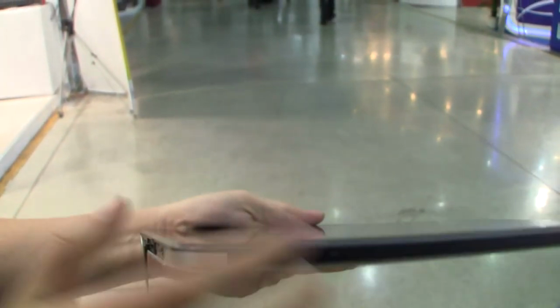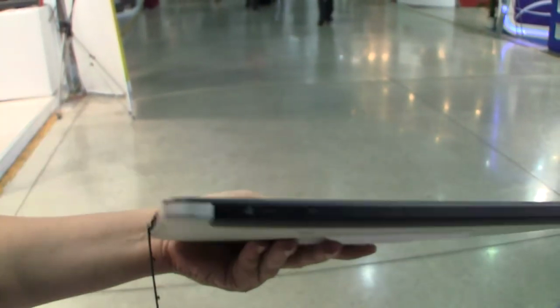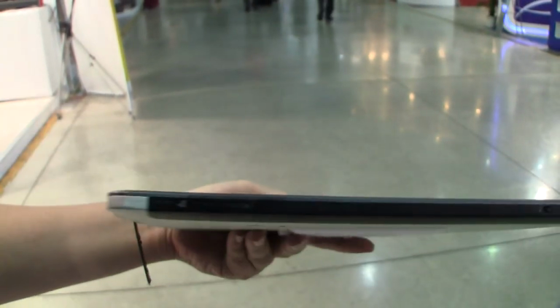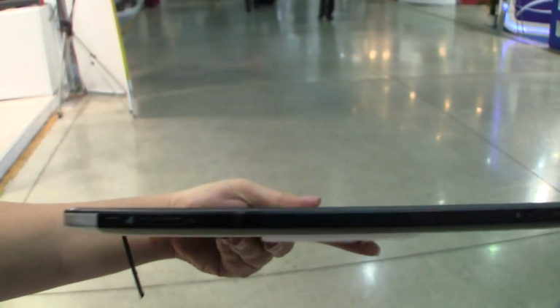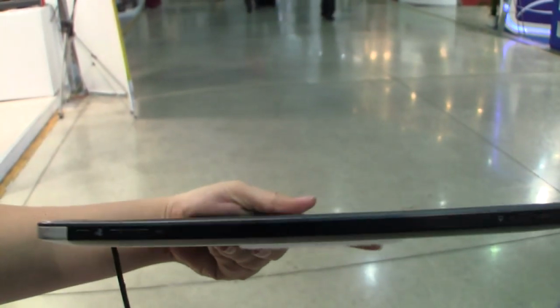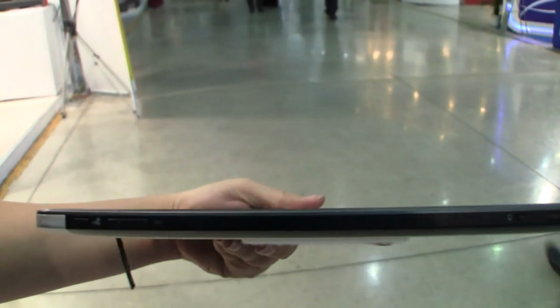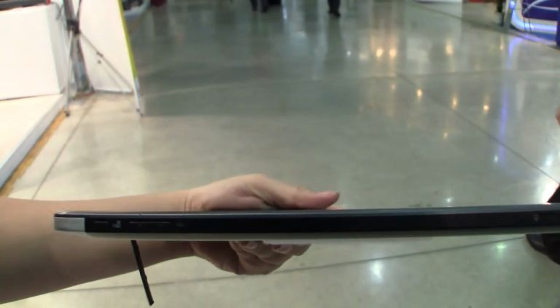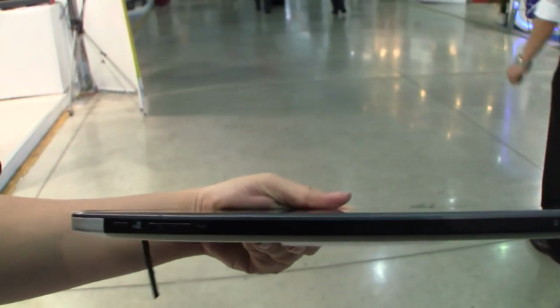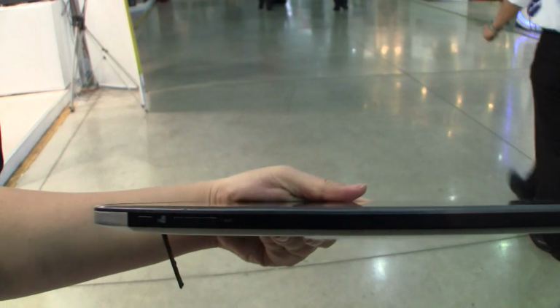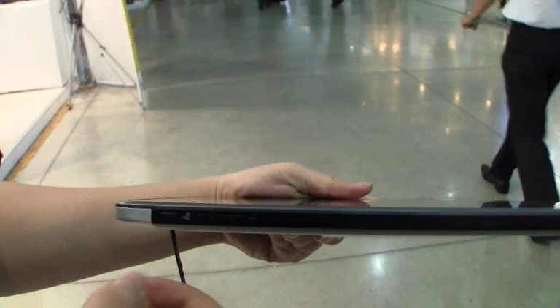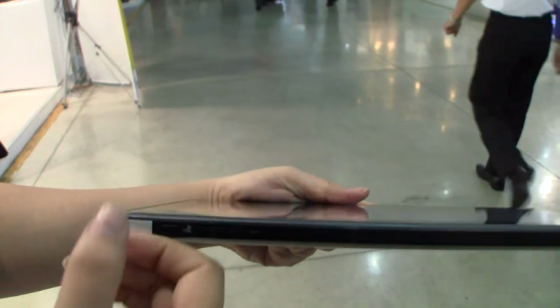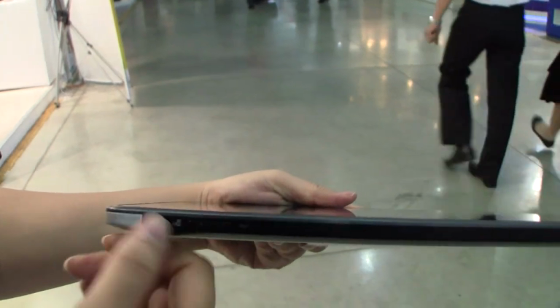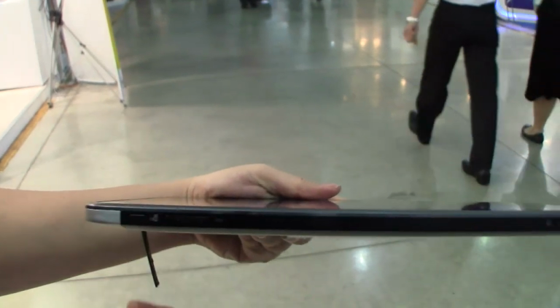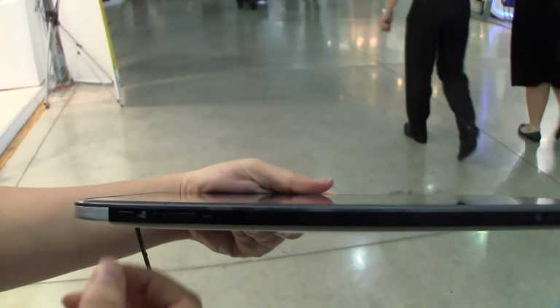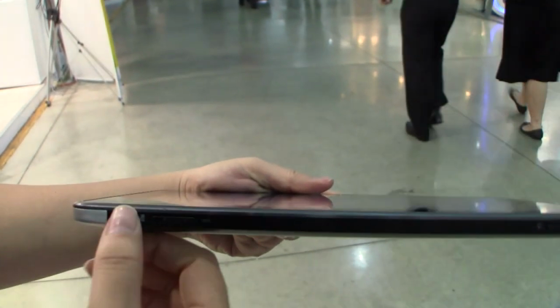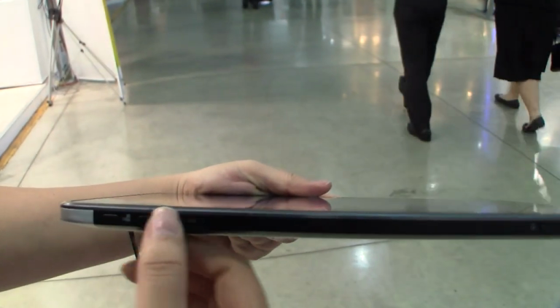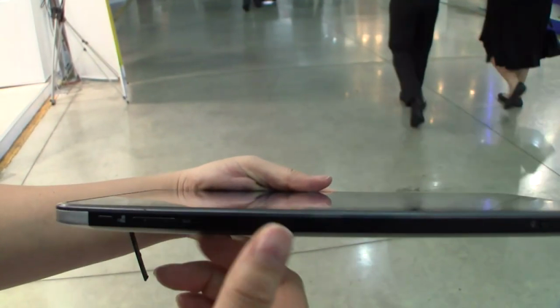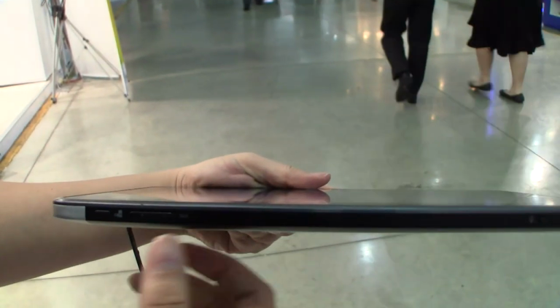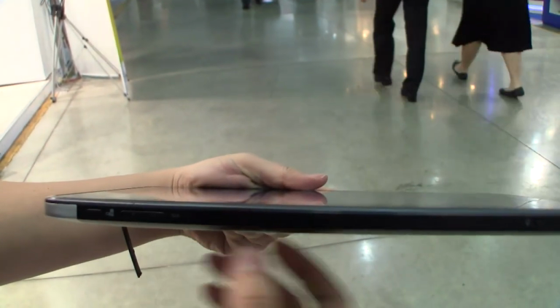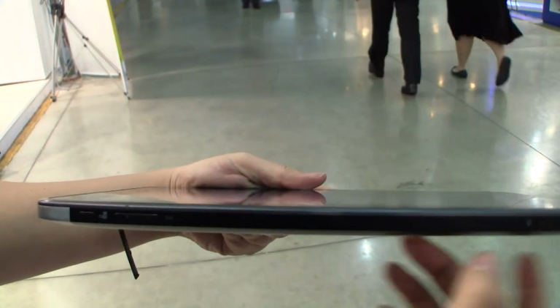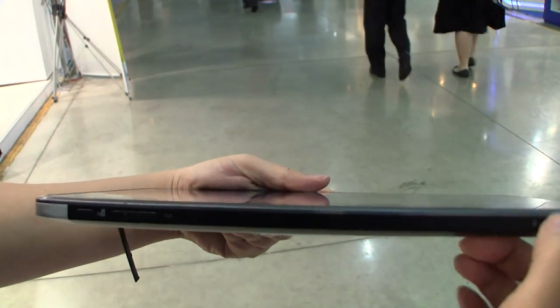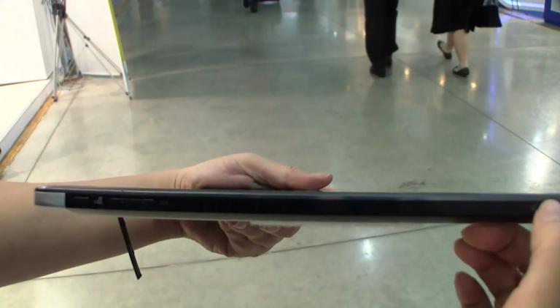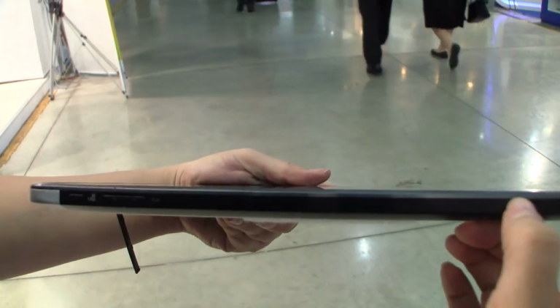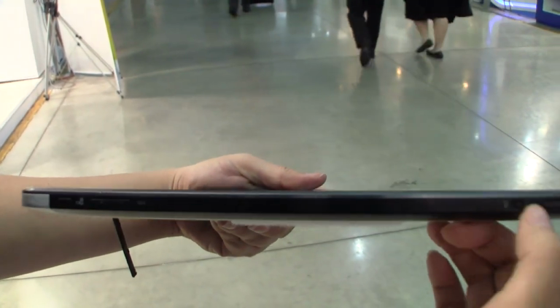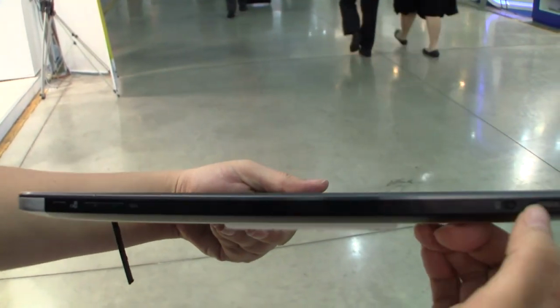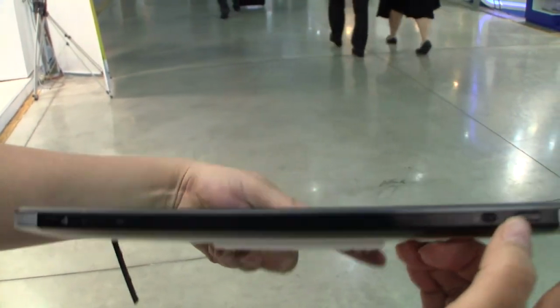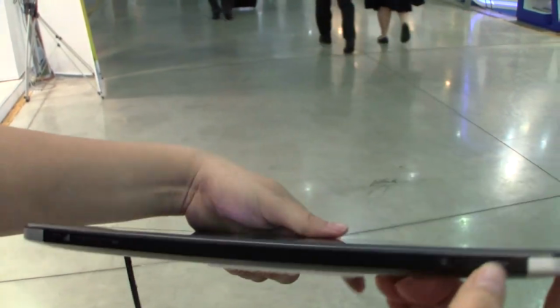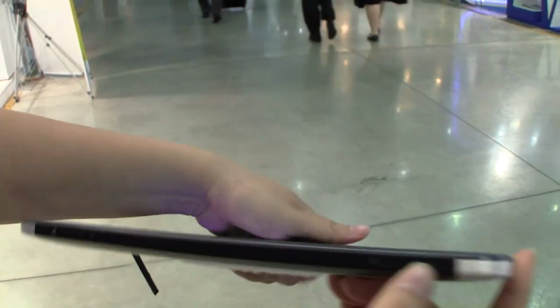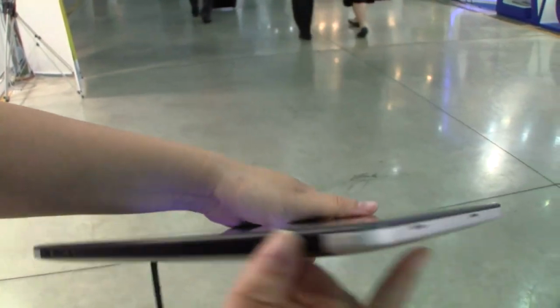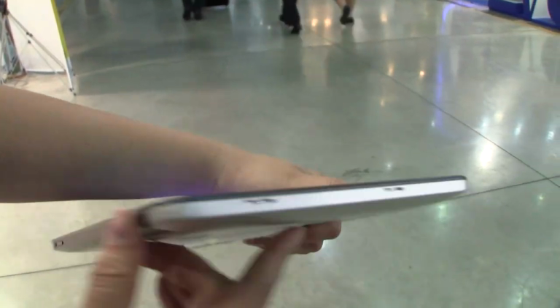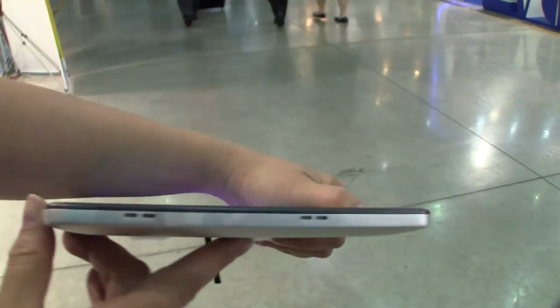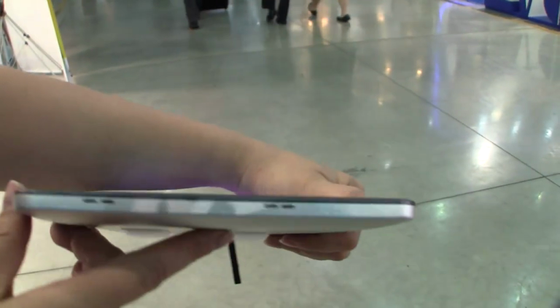Going around the top, we have the physical camera button, volume rocker, screen lock, and power button.